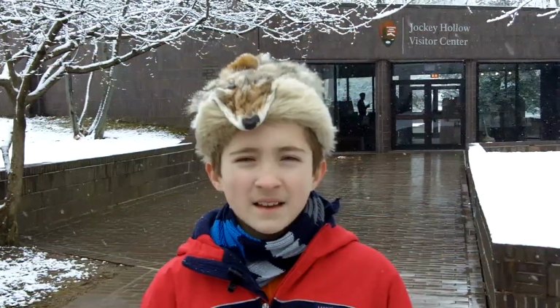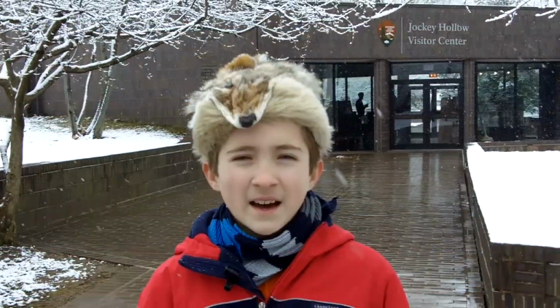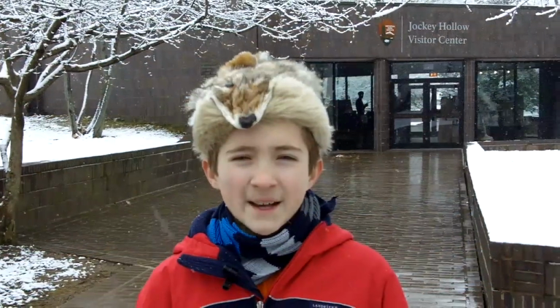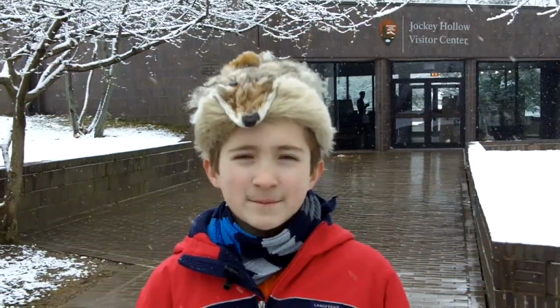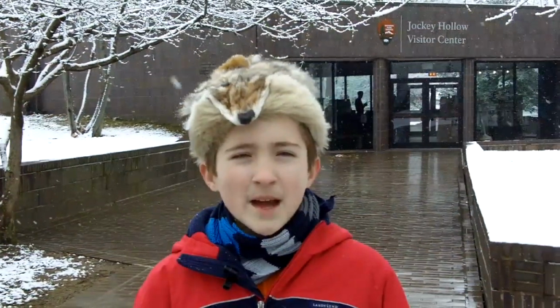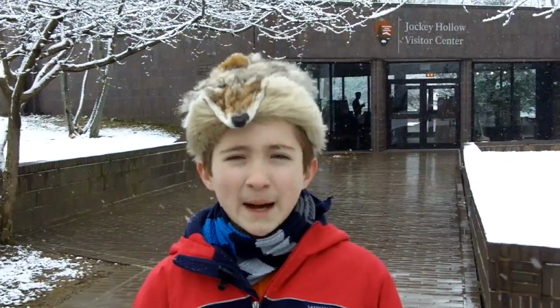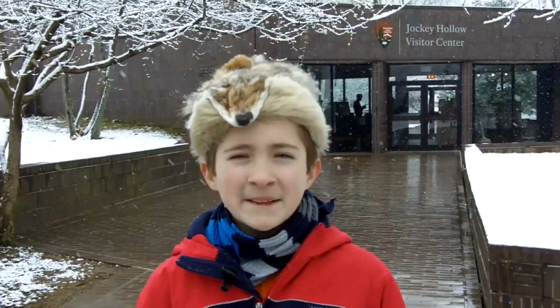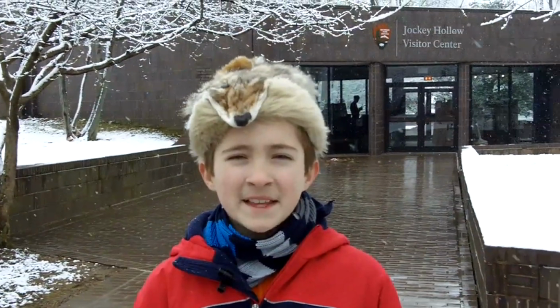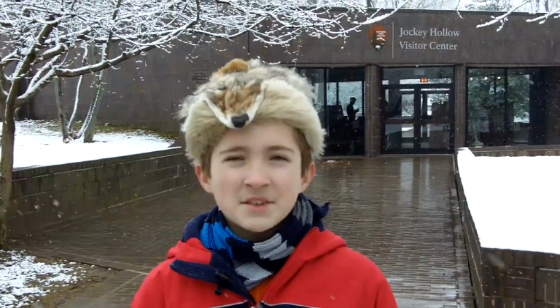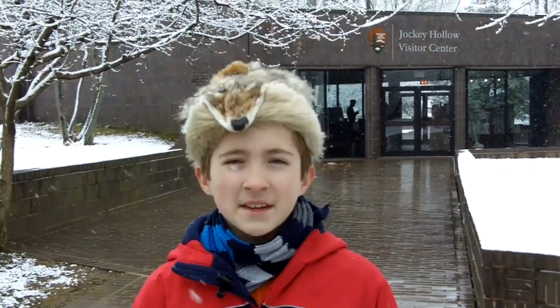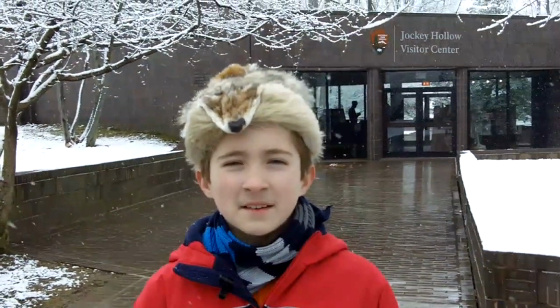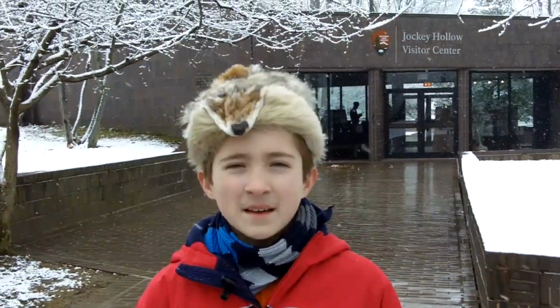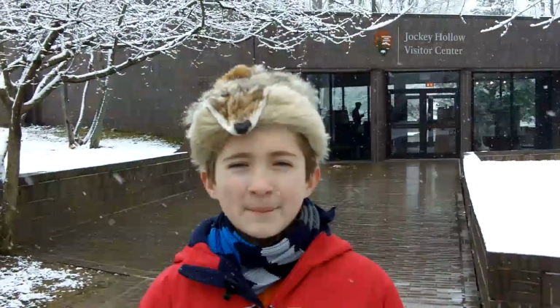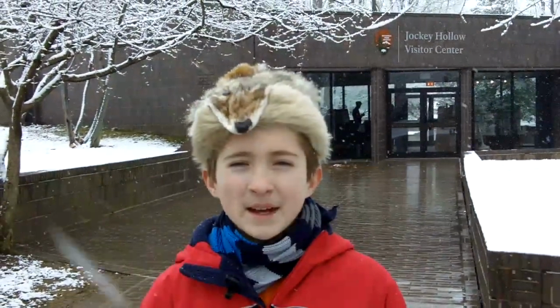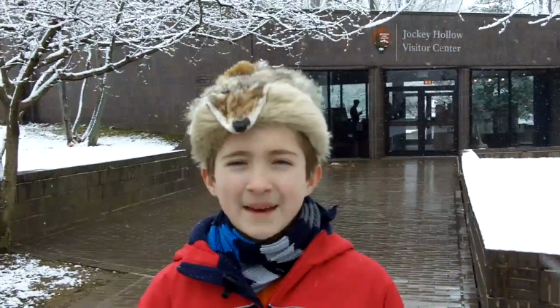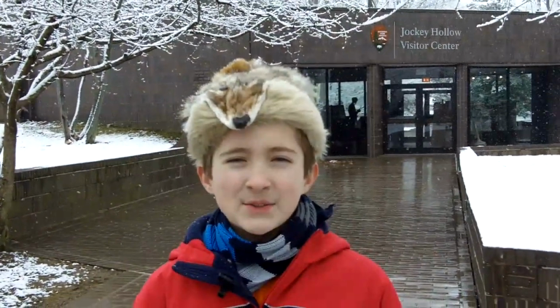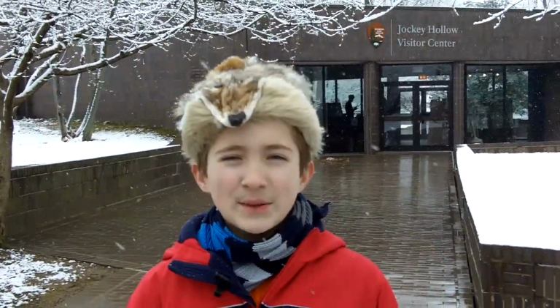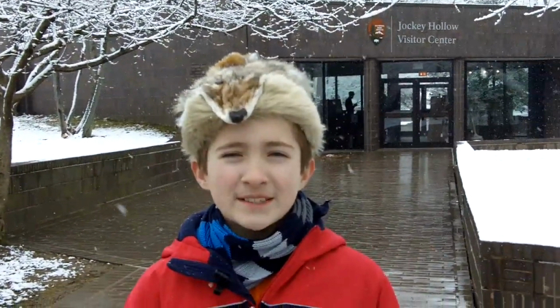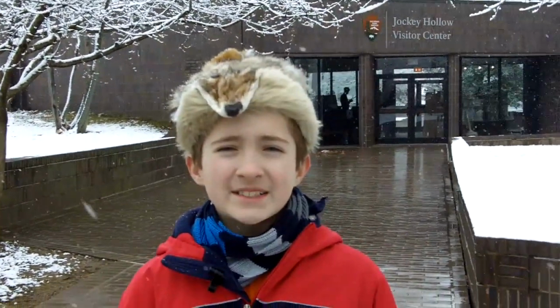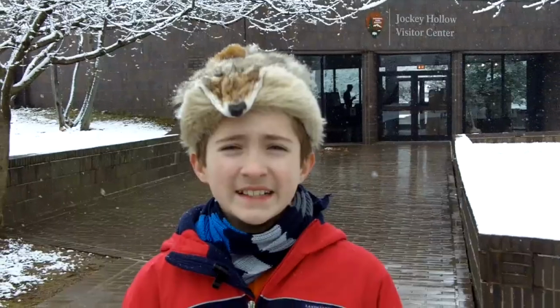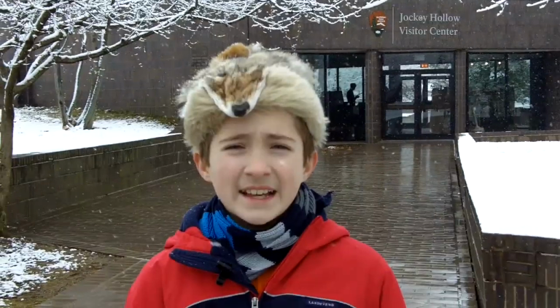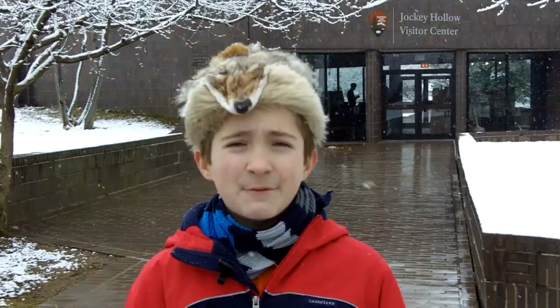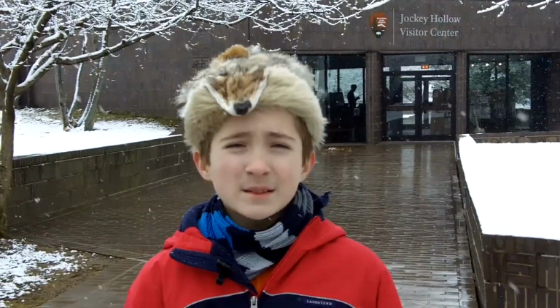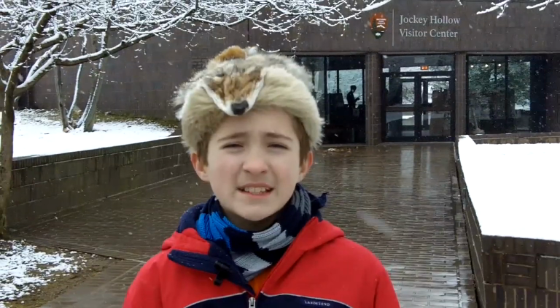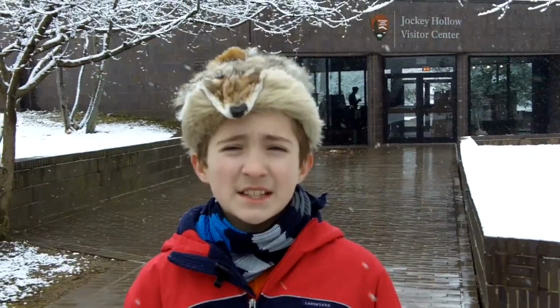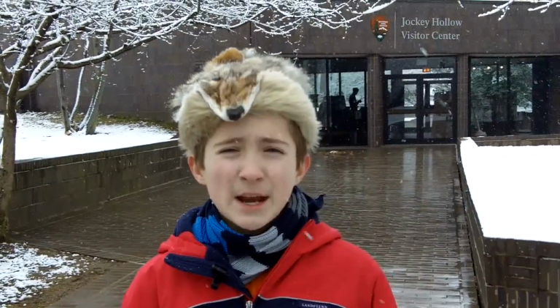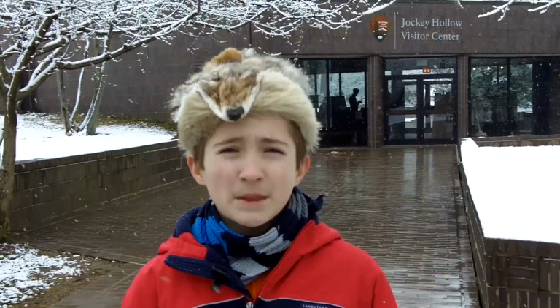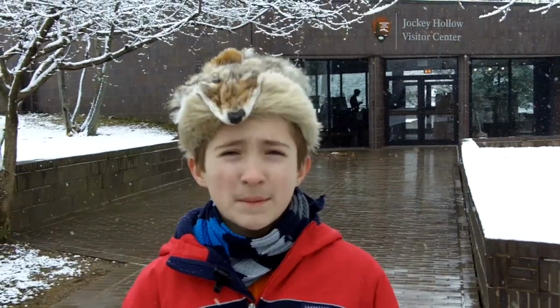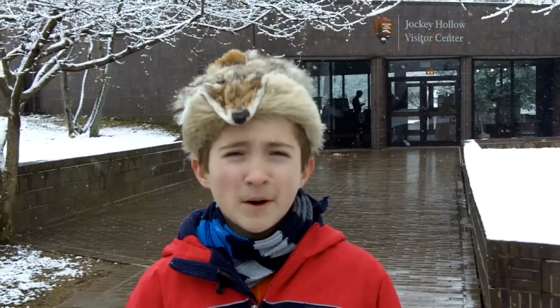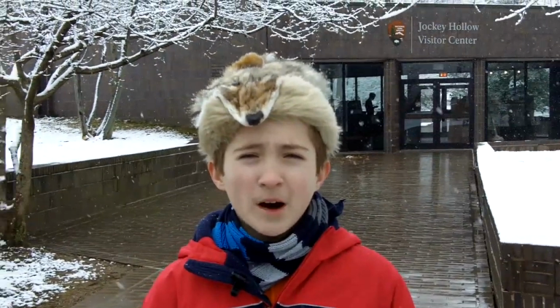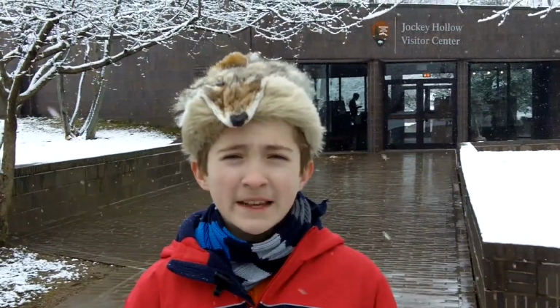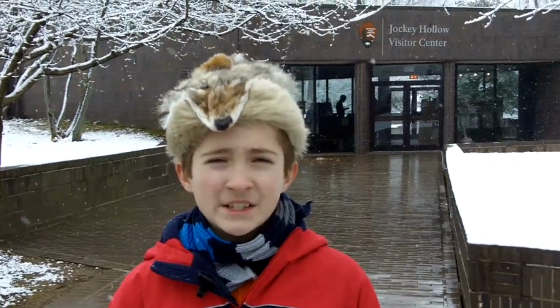Hi, I'm Nick the History Kid, a young patriot who loves history and feels the need to share it with people of all ages.